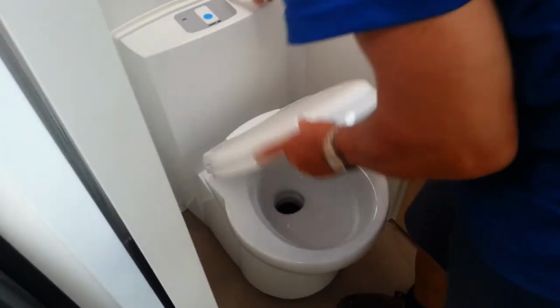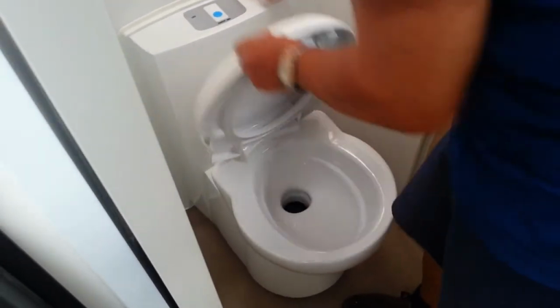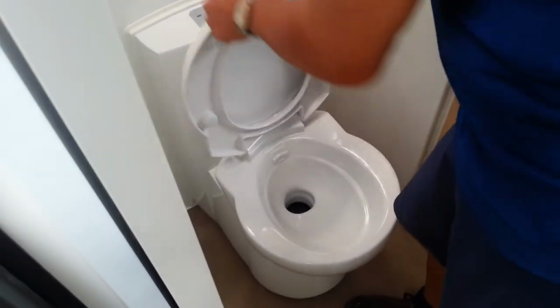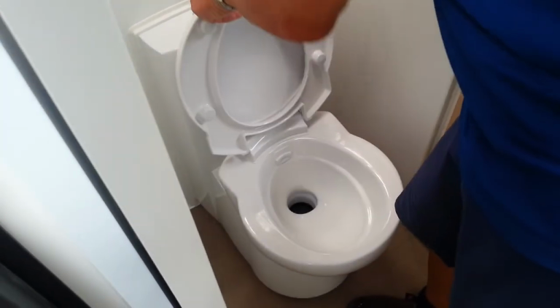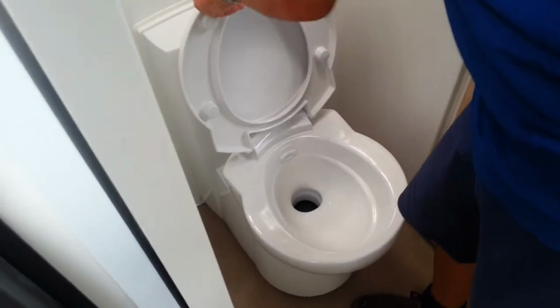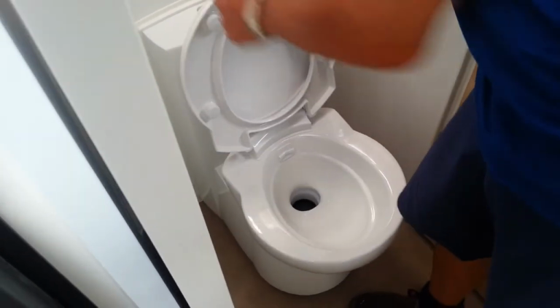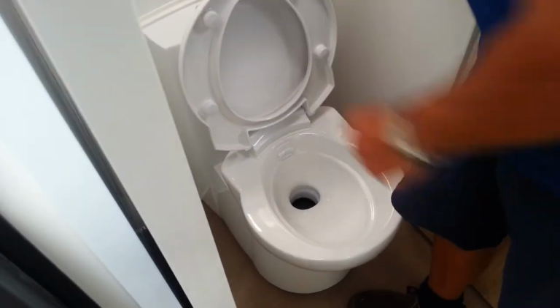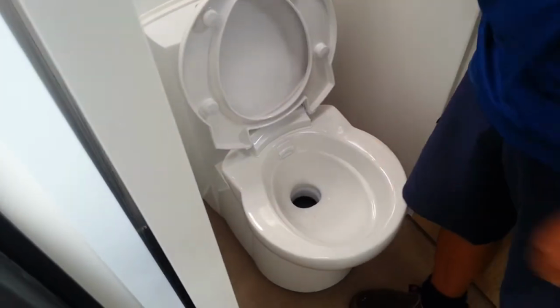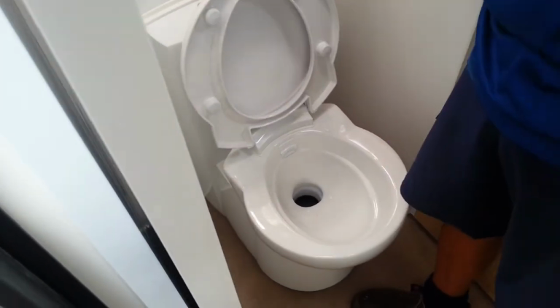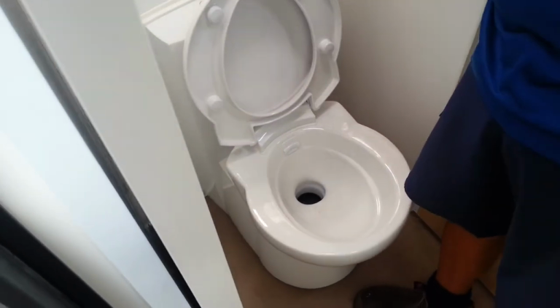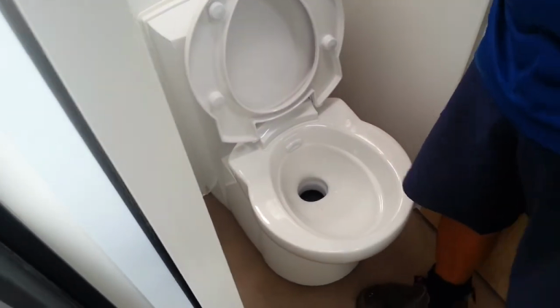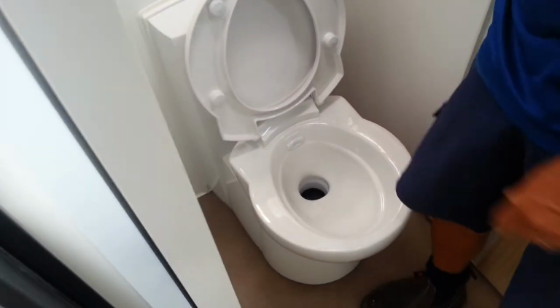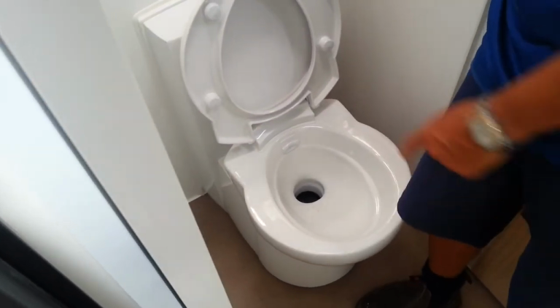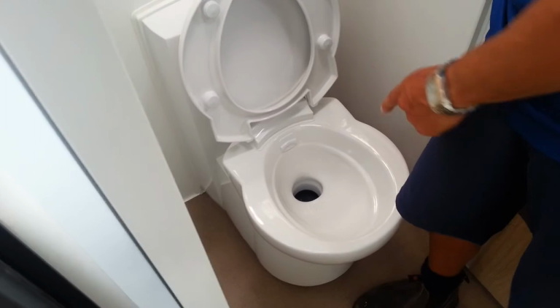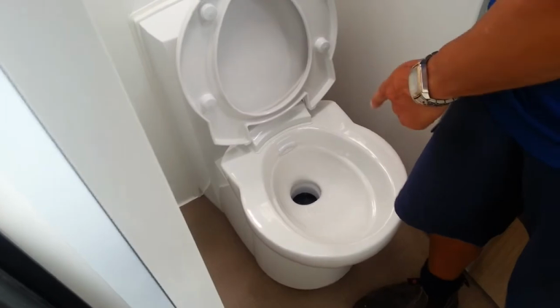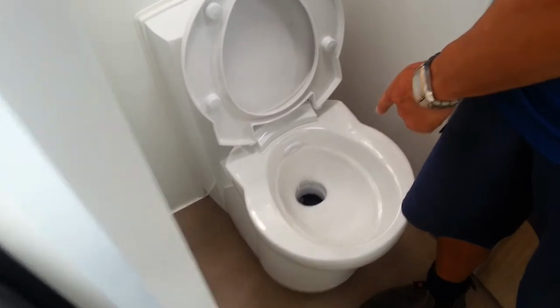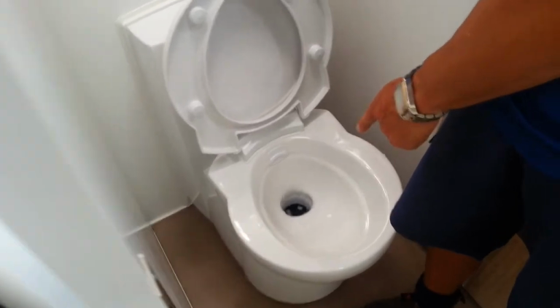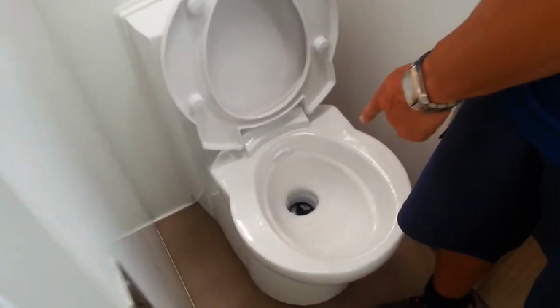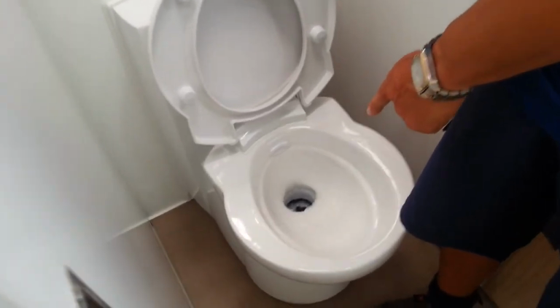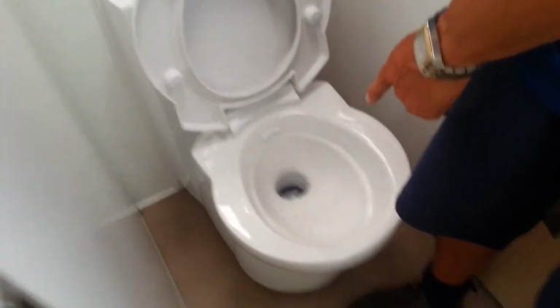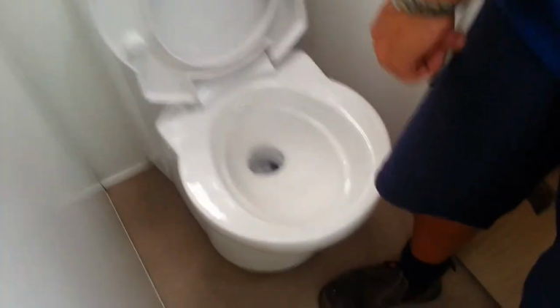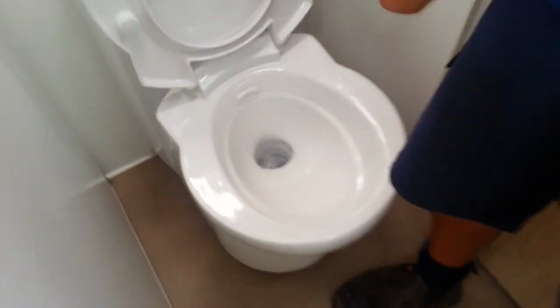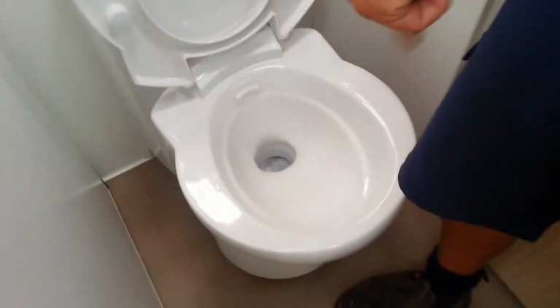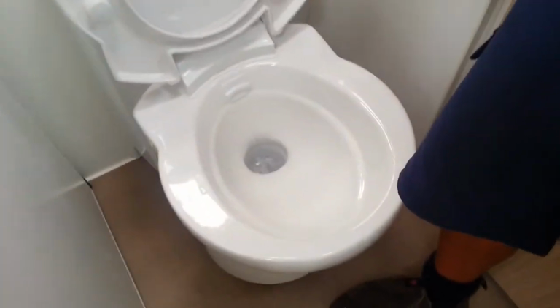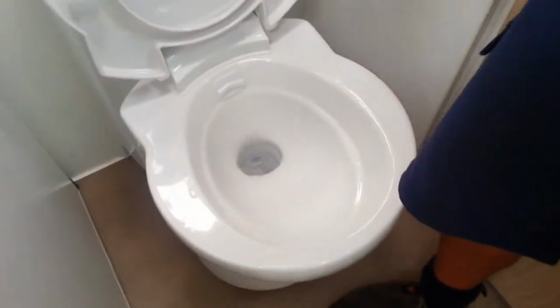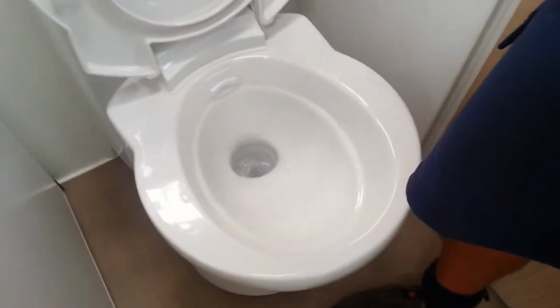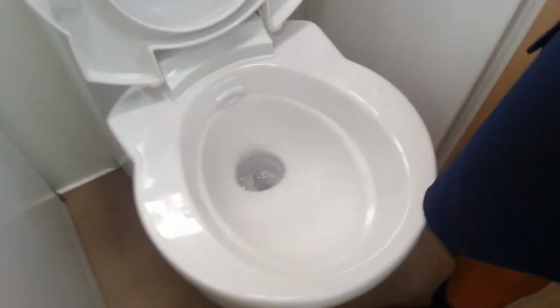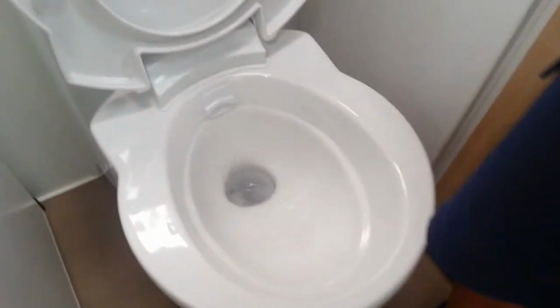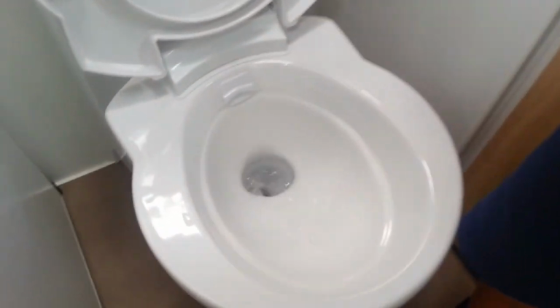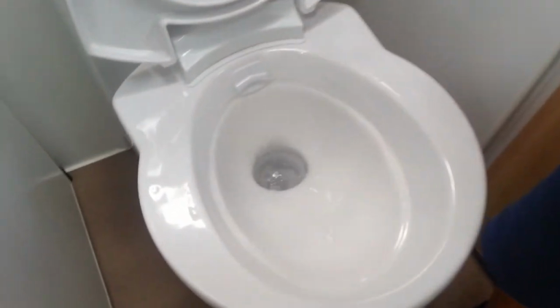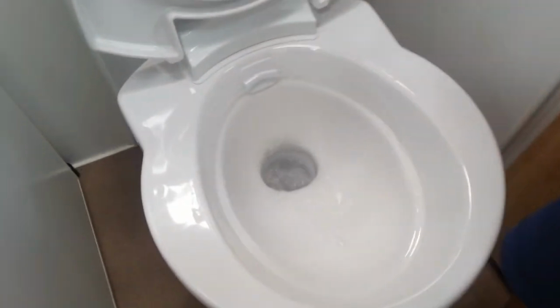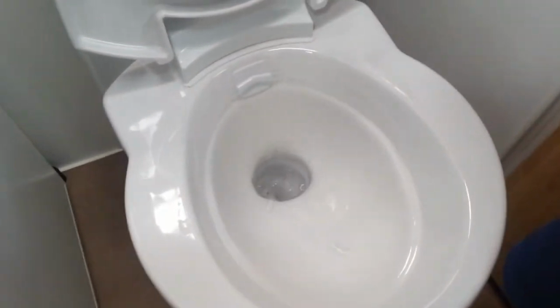If we lift that up again and push this button, you can see the water flushing around into the toilet.